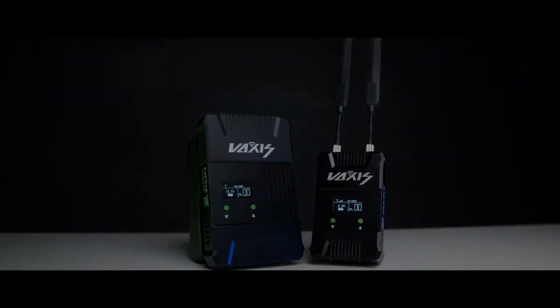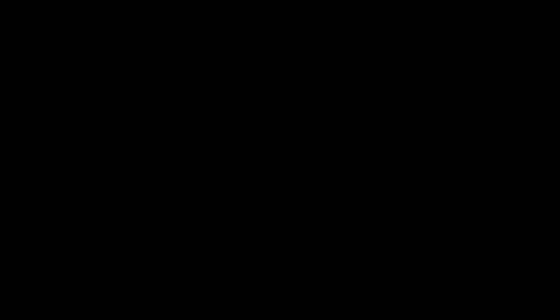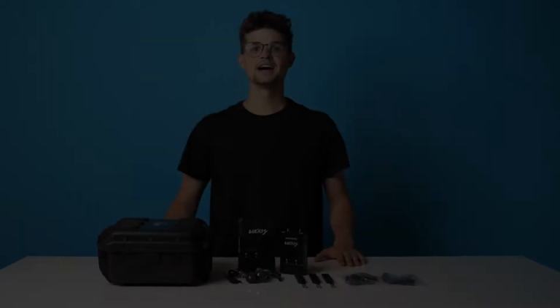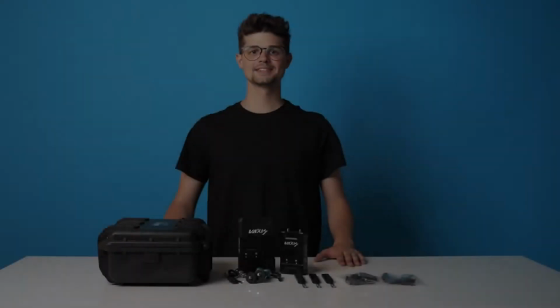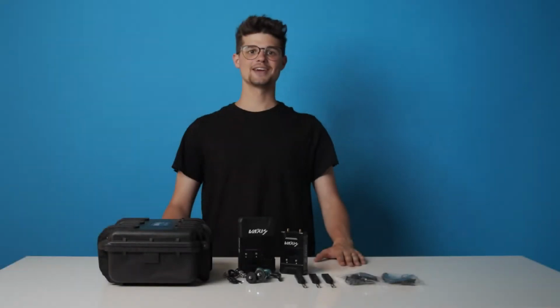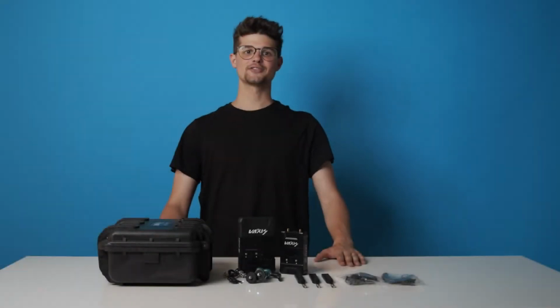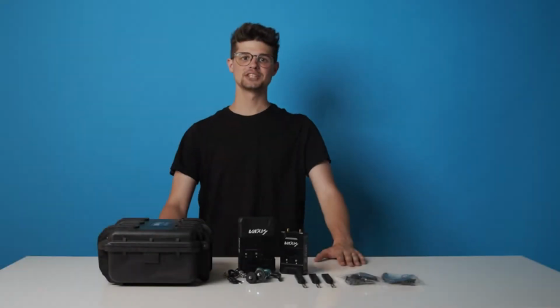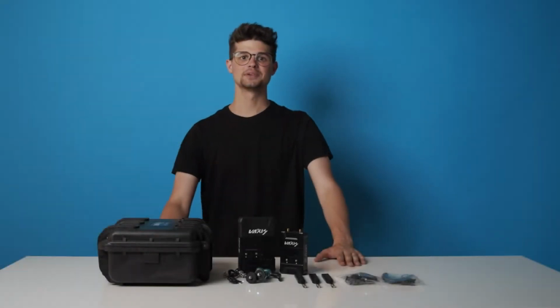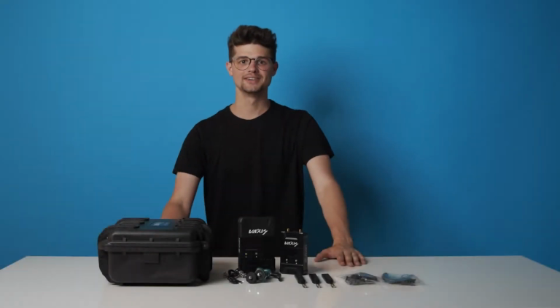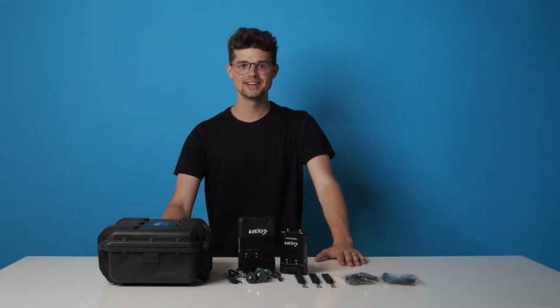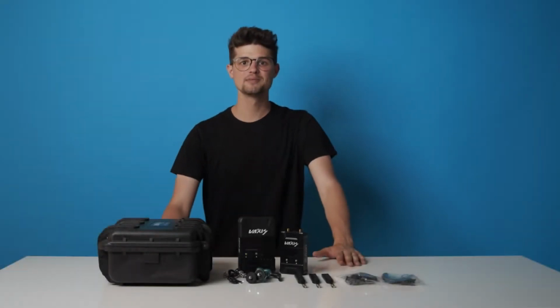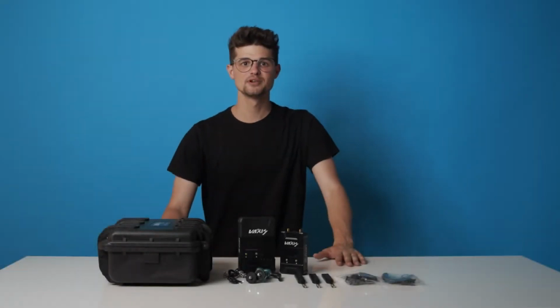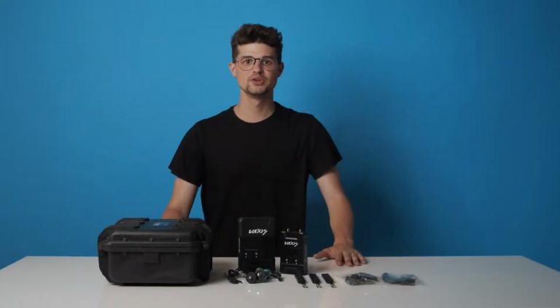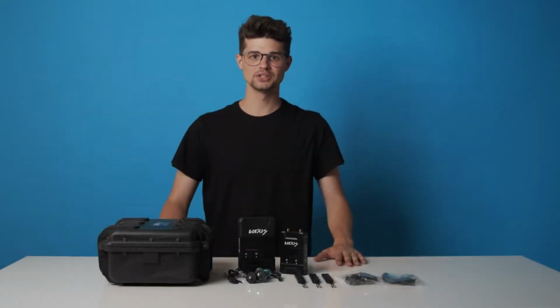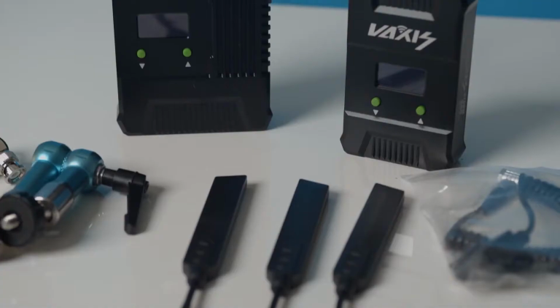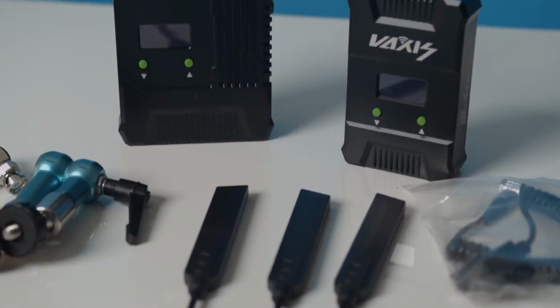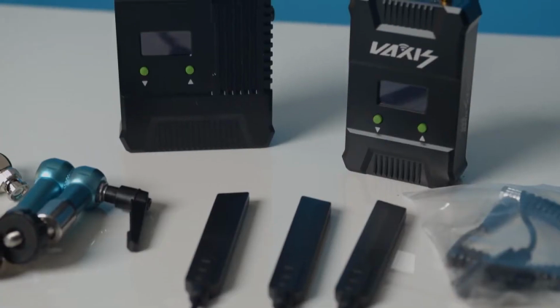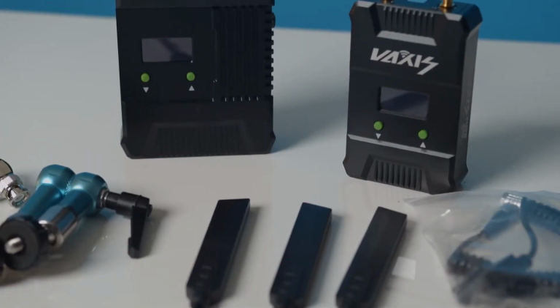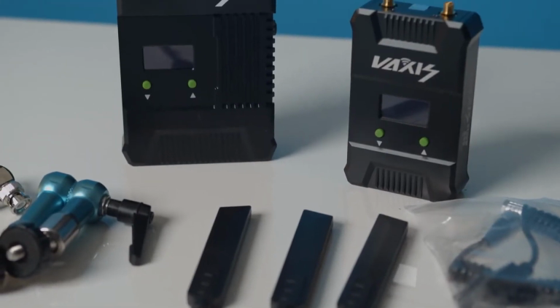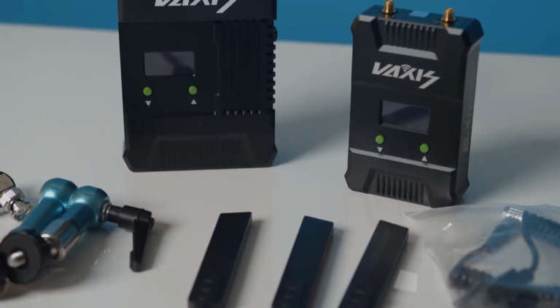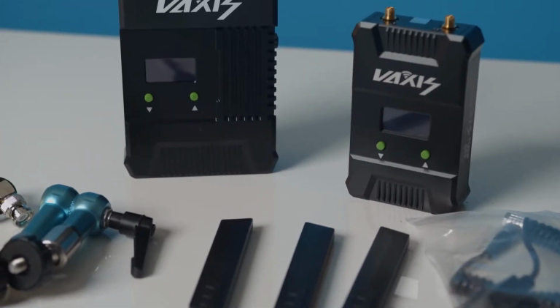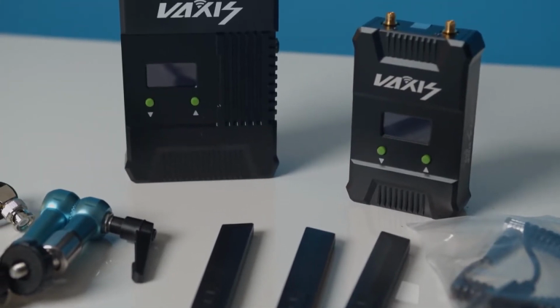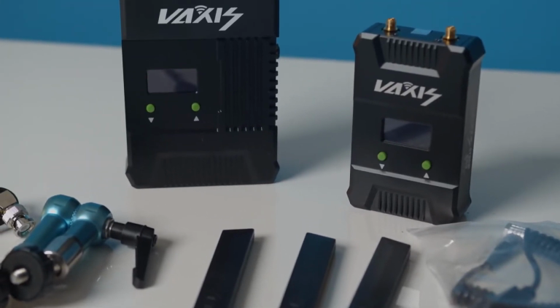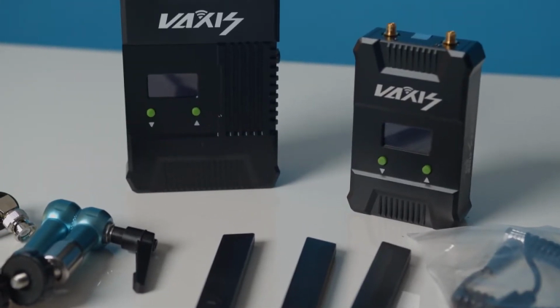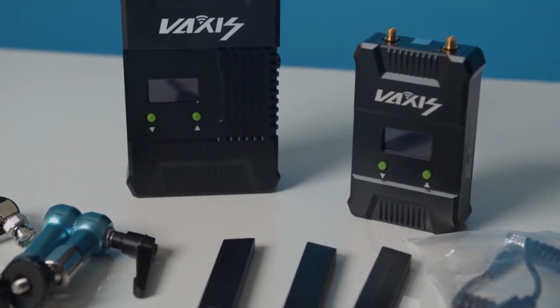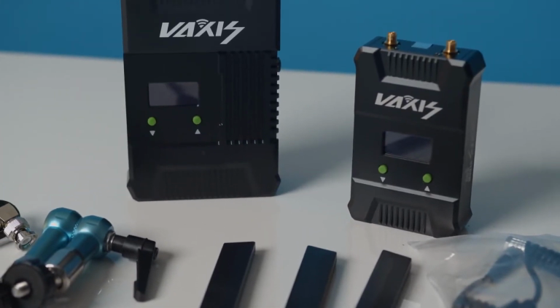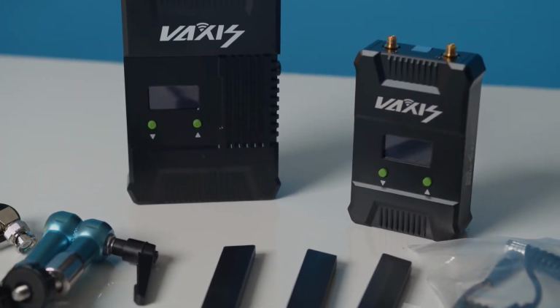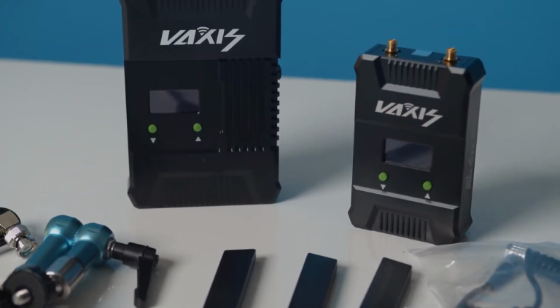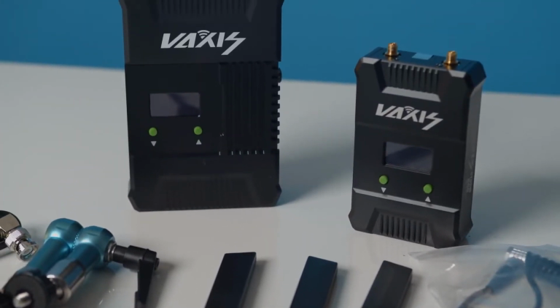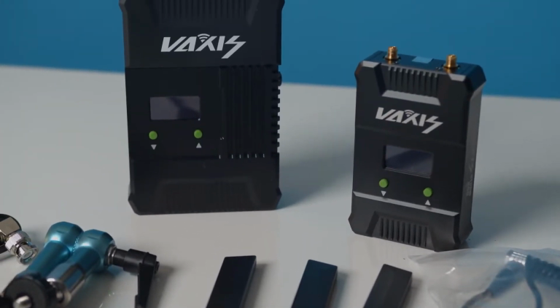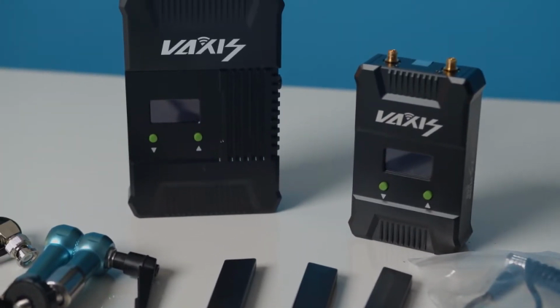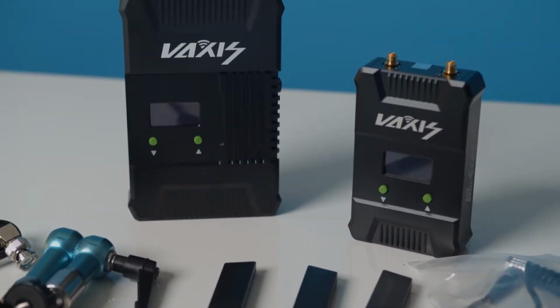Hey guys, it's Eric from Cinema Gear. Today I'm going to be reviewing the Storm 800 Wireless Transmitter that was sent to us by Vaxis from Hypermedia.